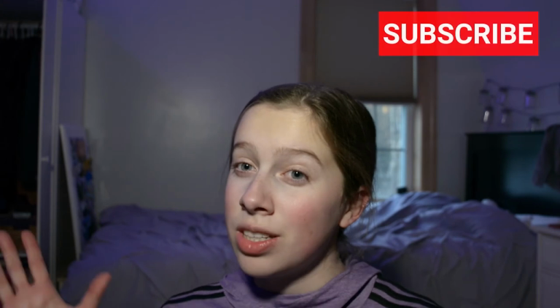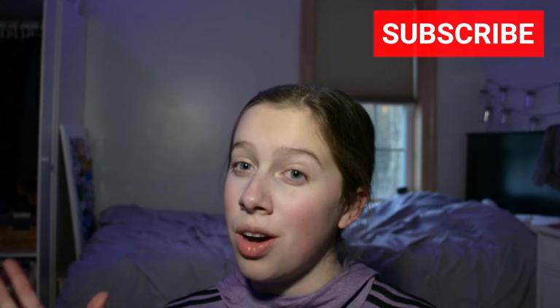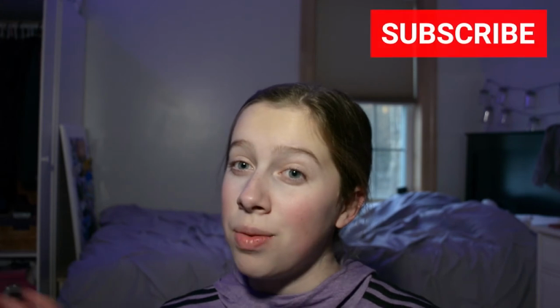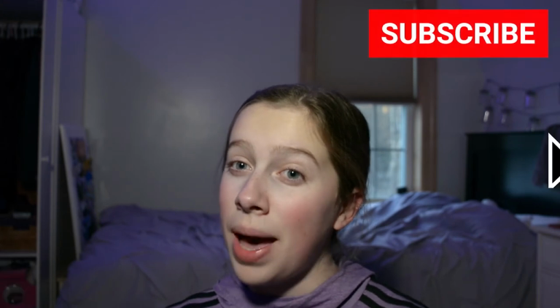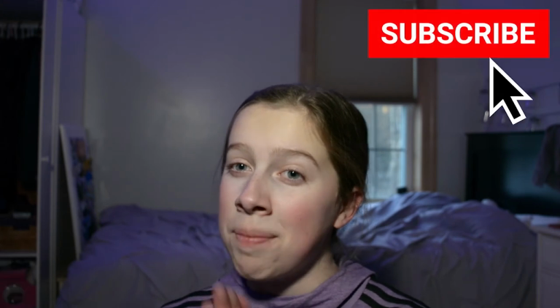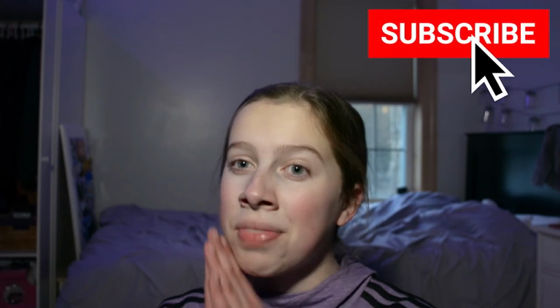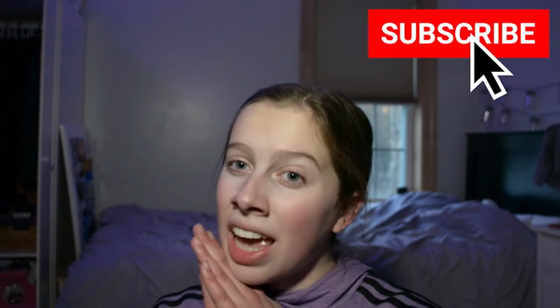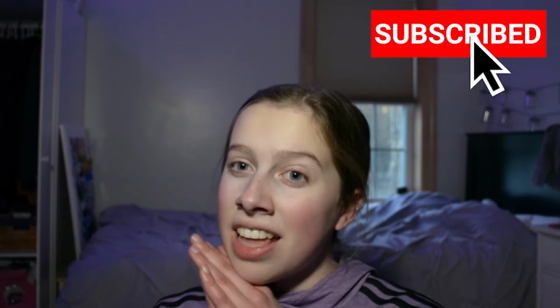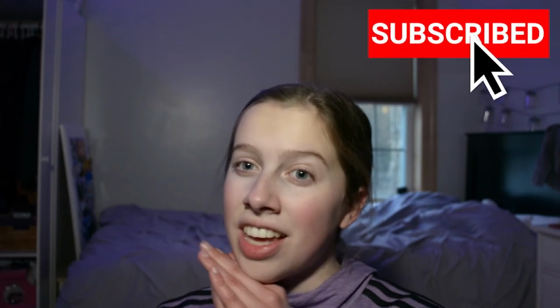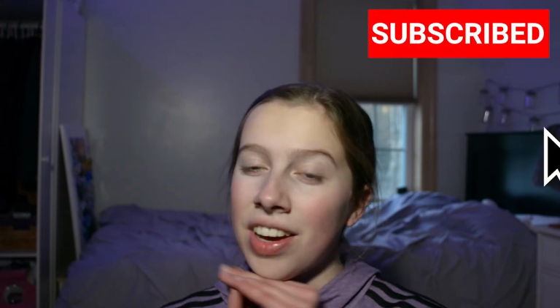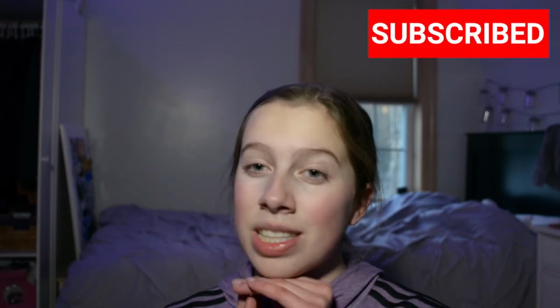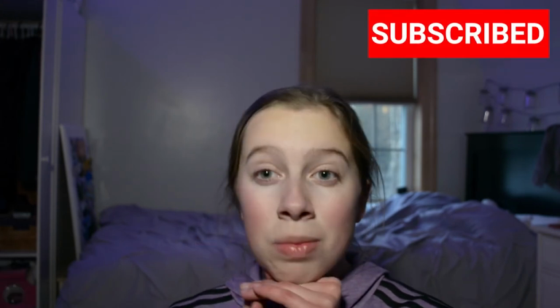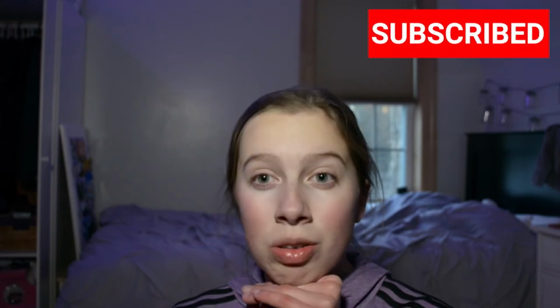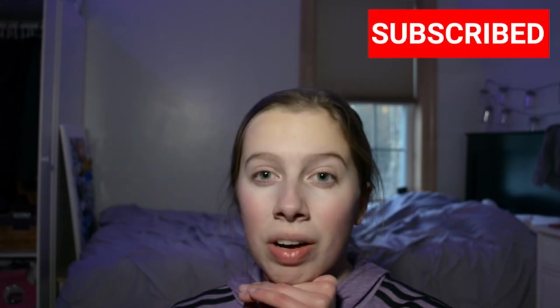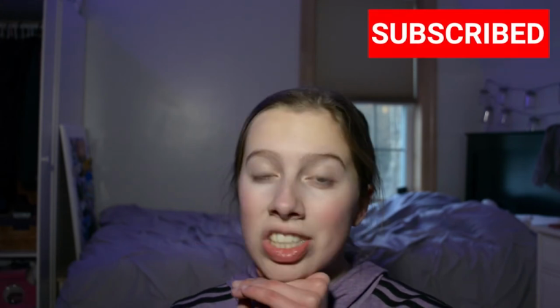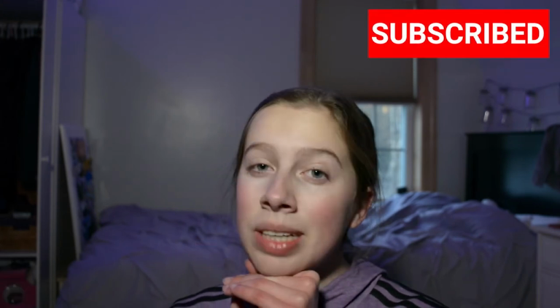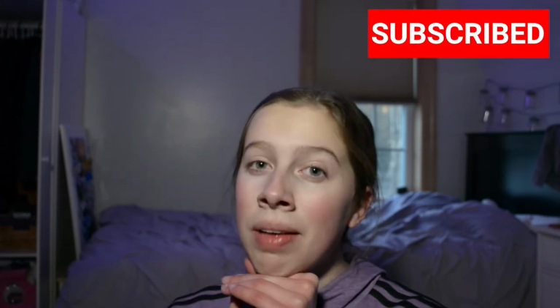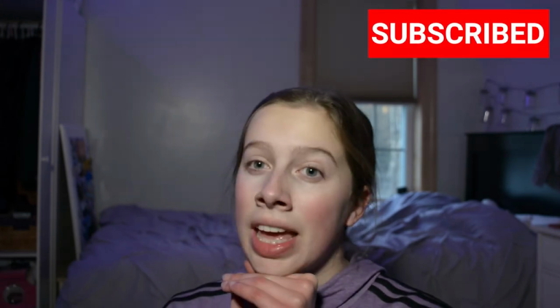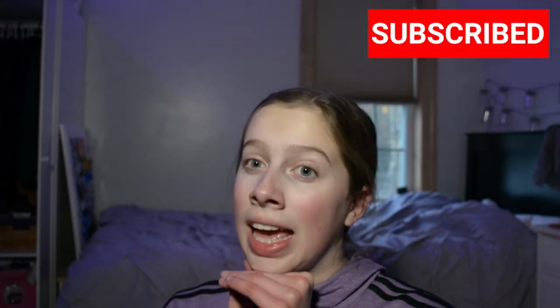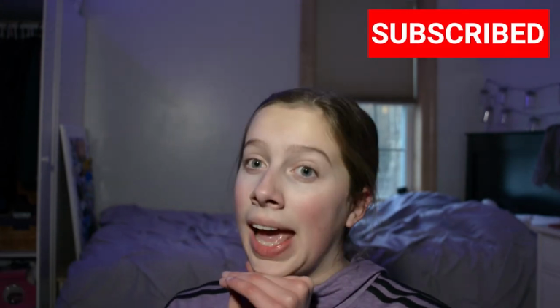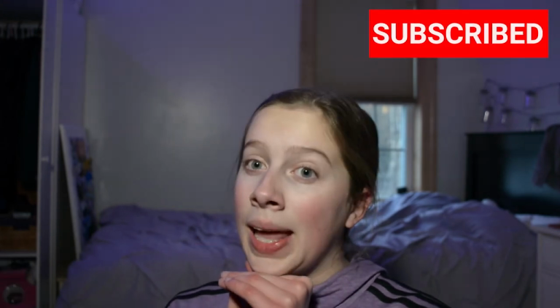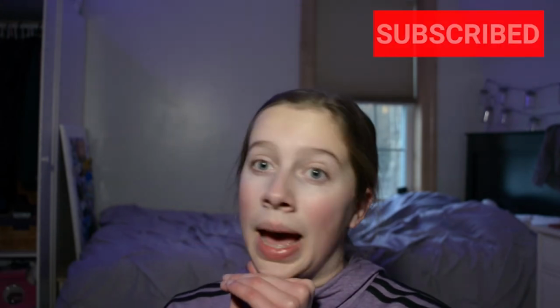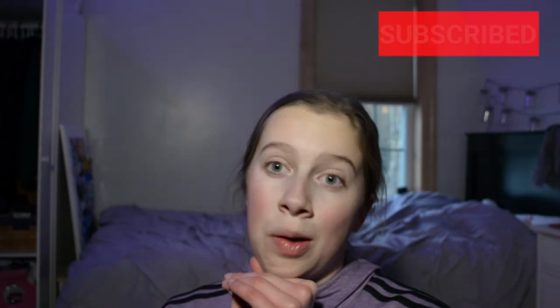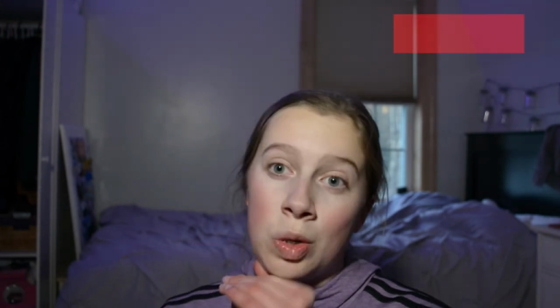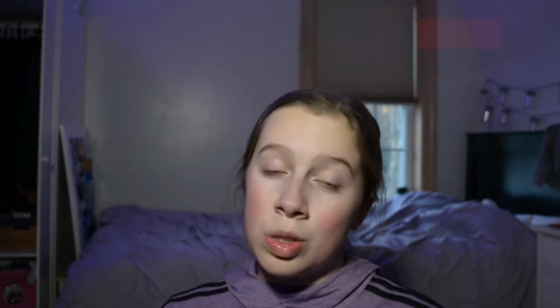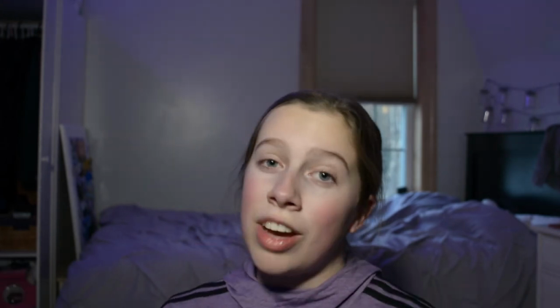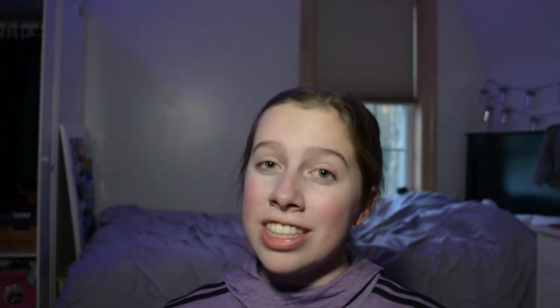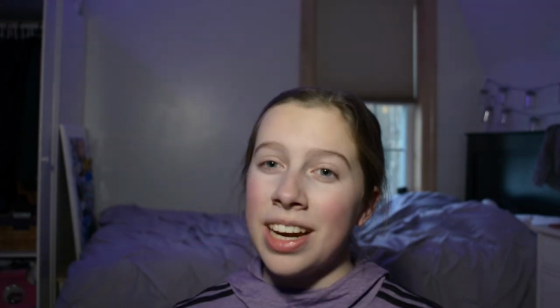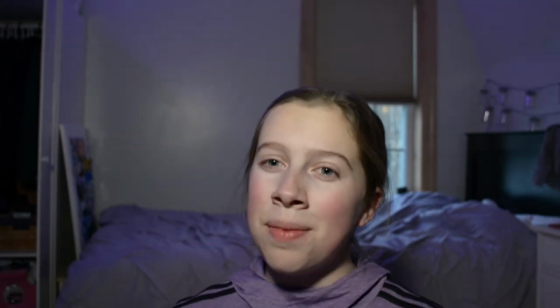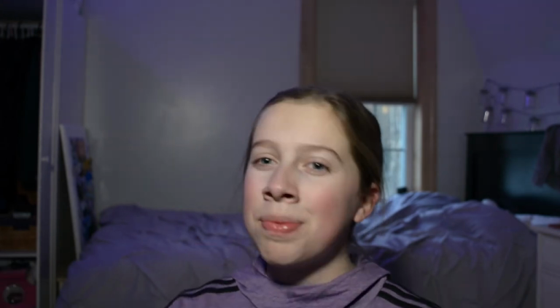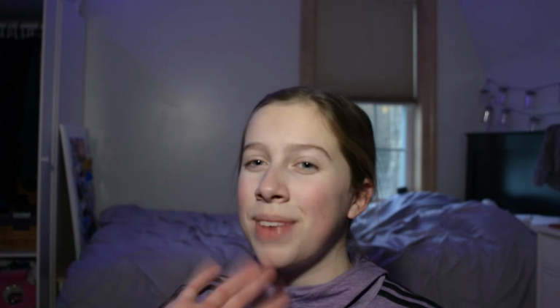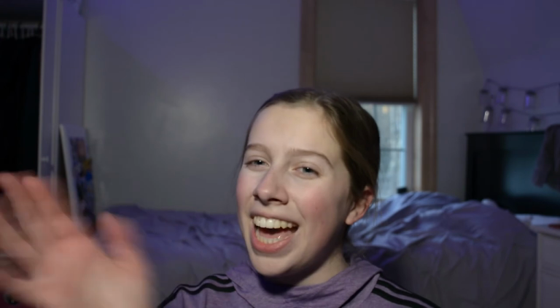So yeah, thank you guys so much for watching, and I will see you guys later. Bye!